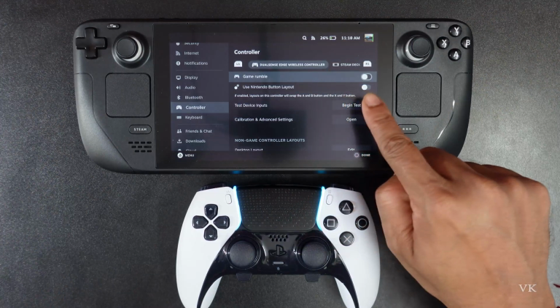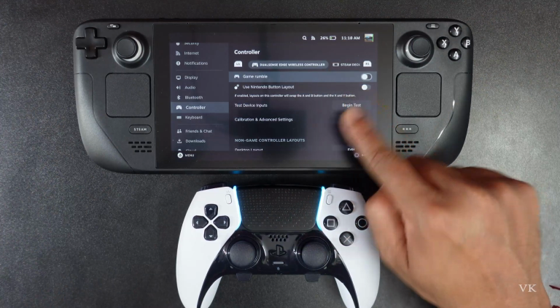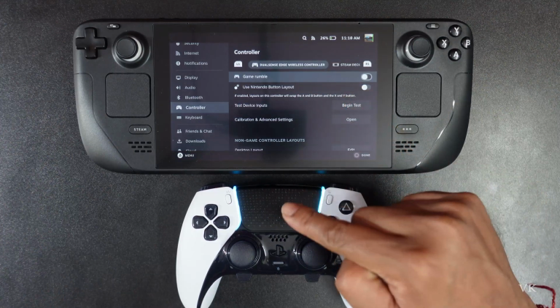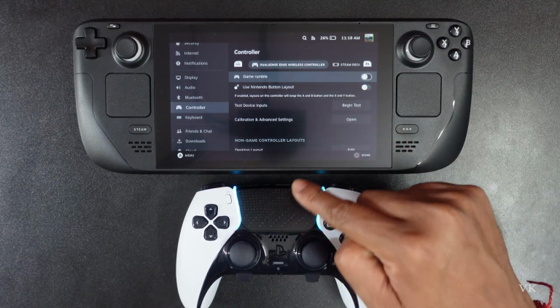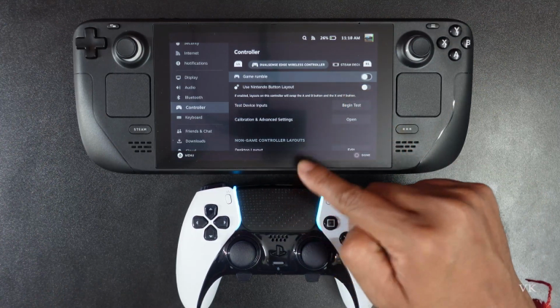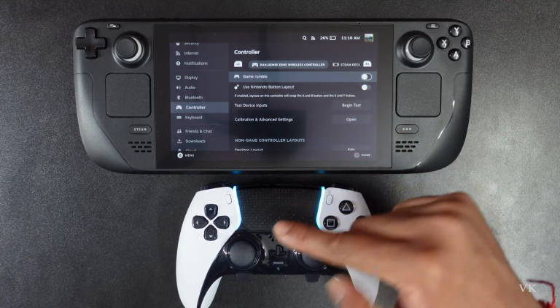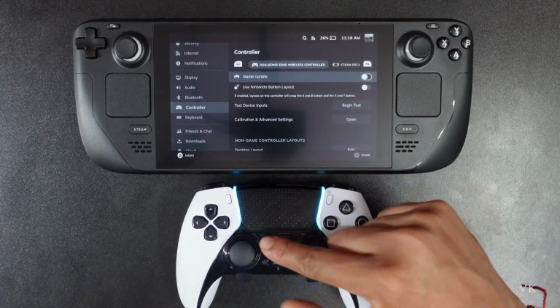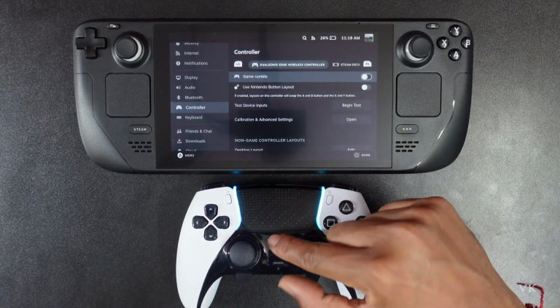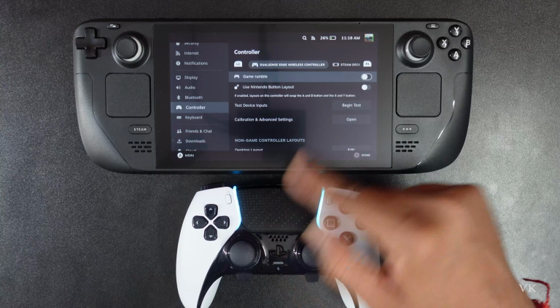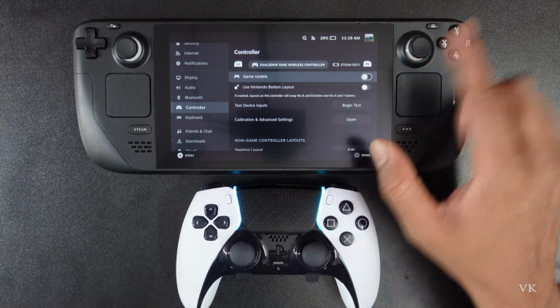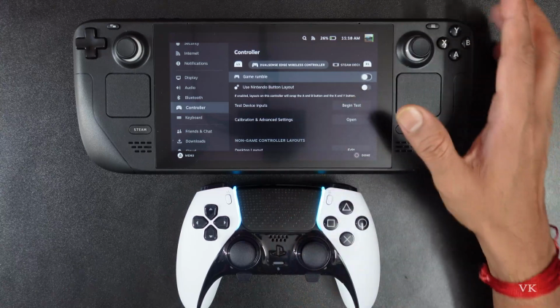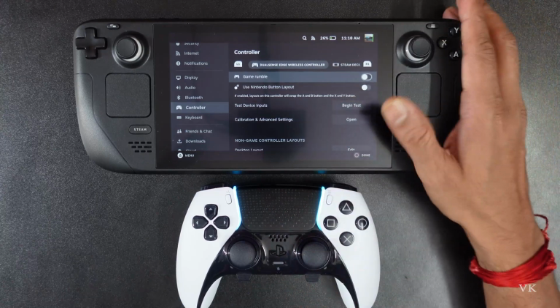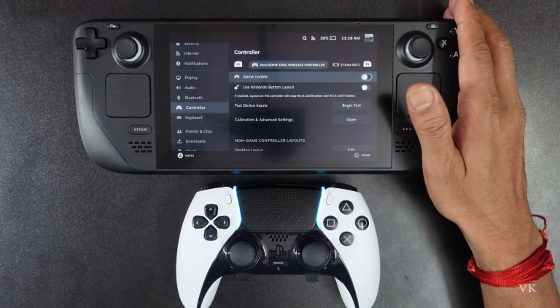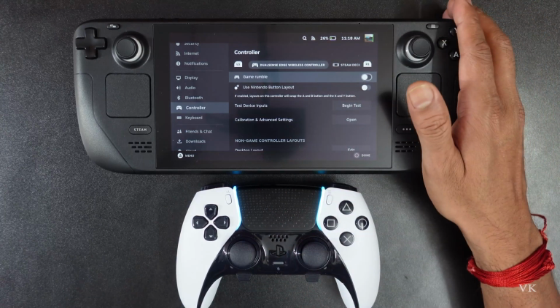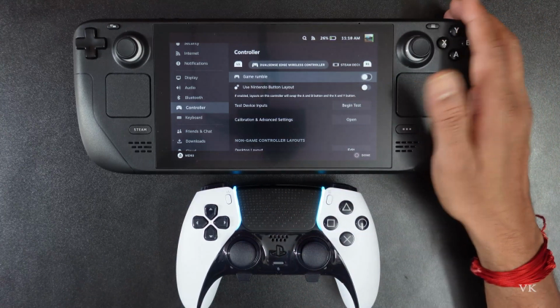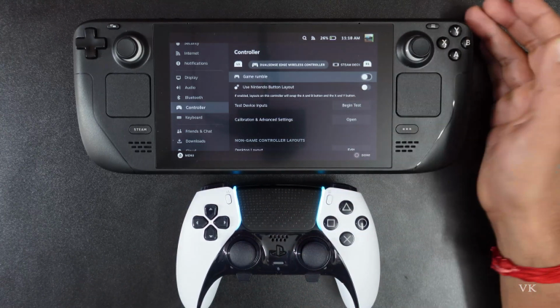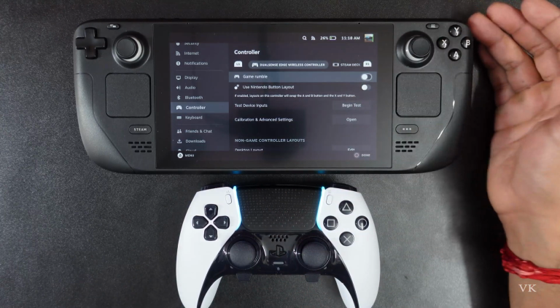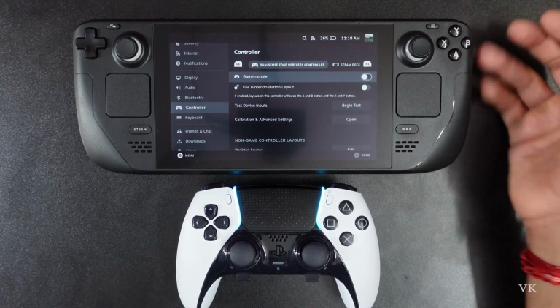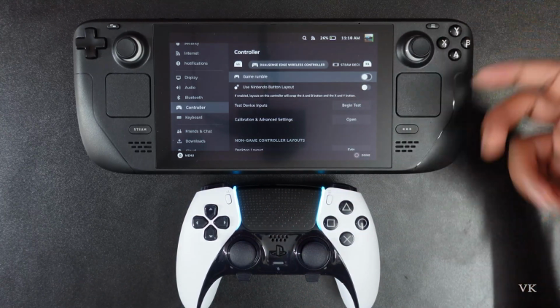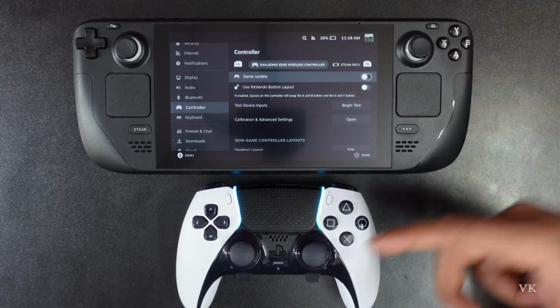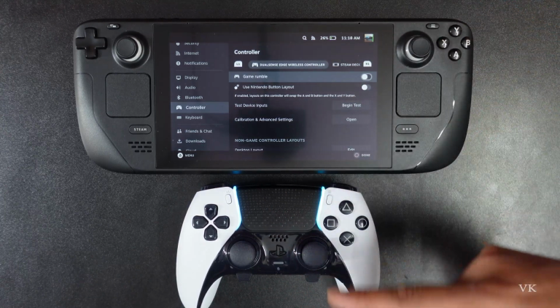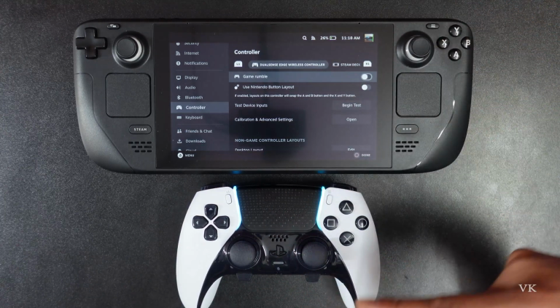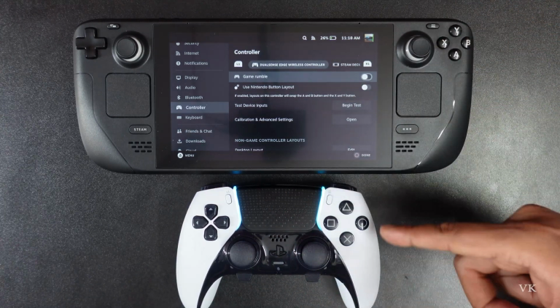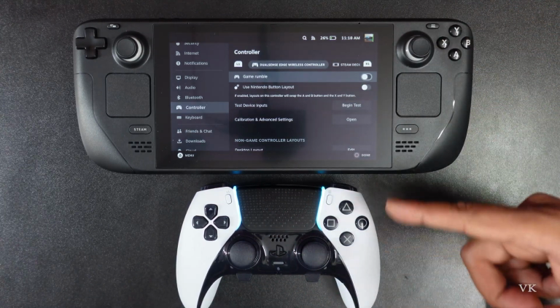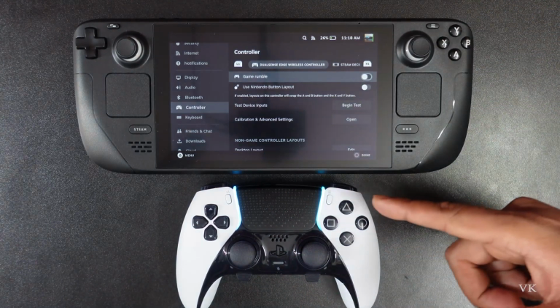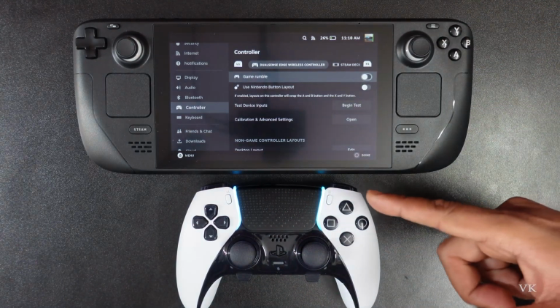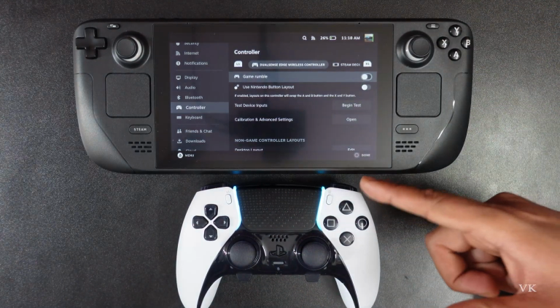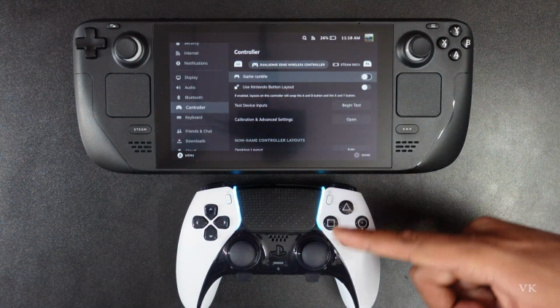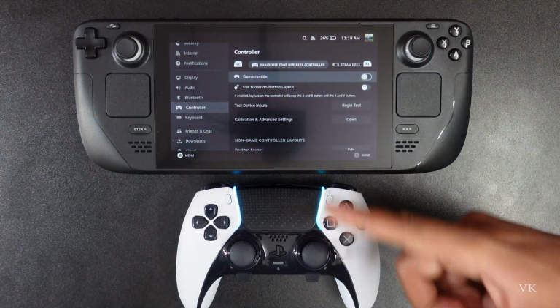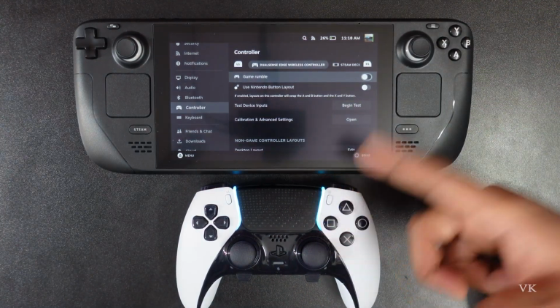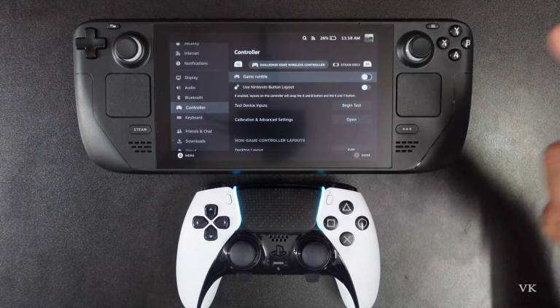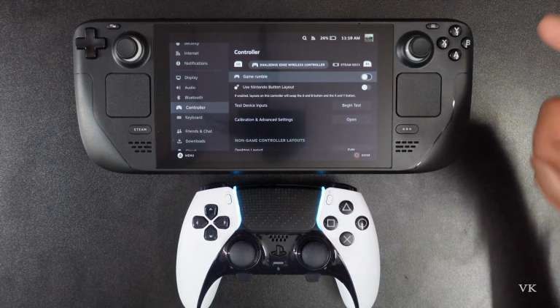Vibration is now turned off in the controller and Steam Deck as well. If you are using an Xbox controller, you can follow the same steps.